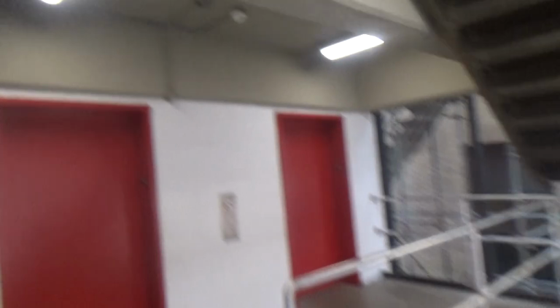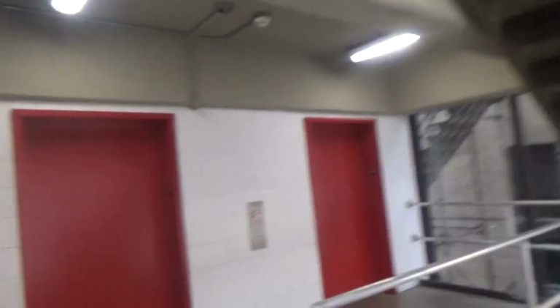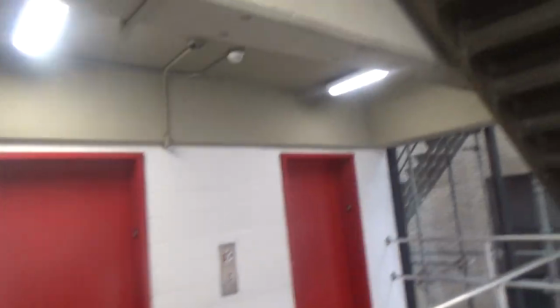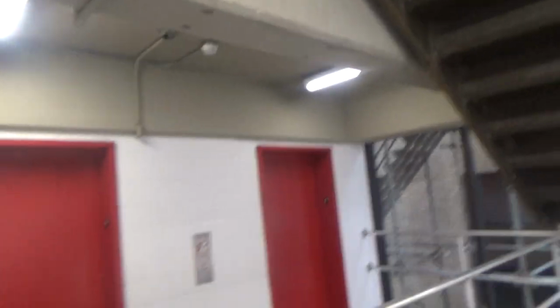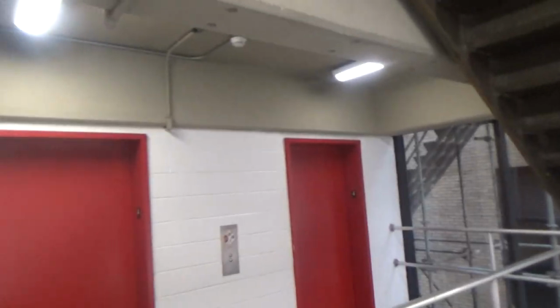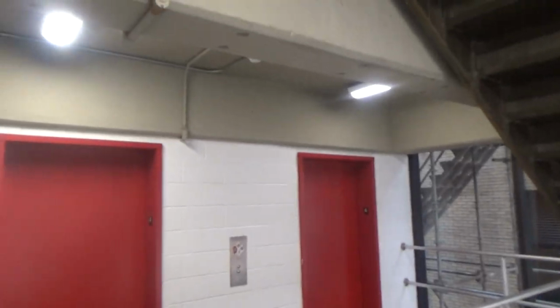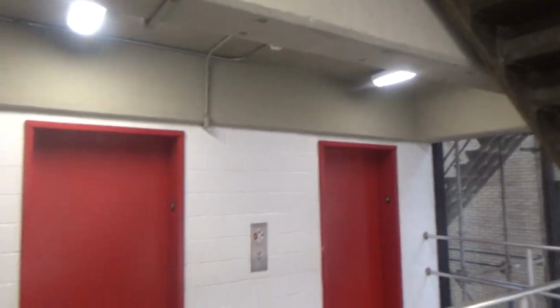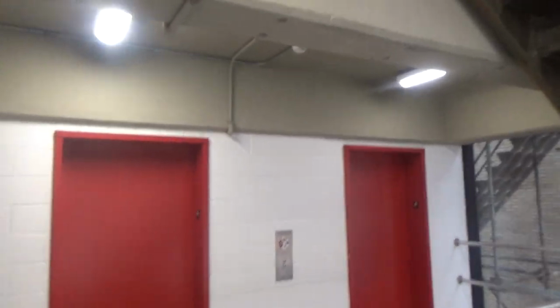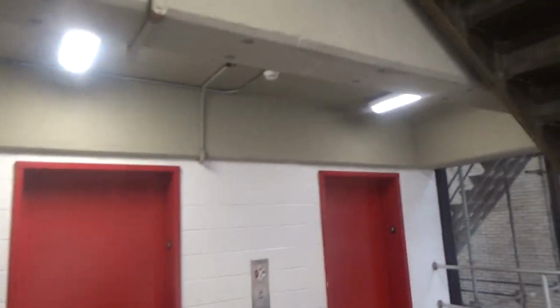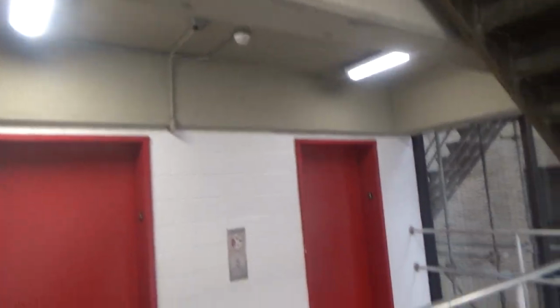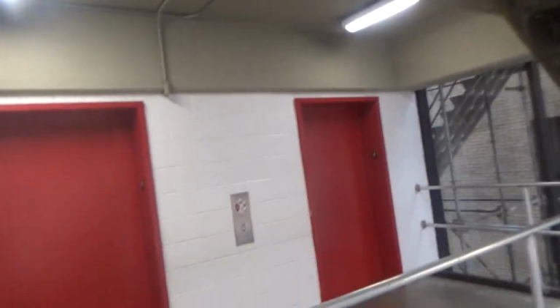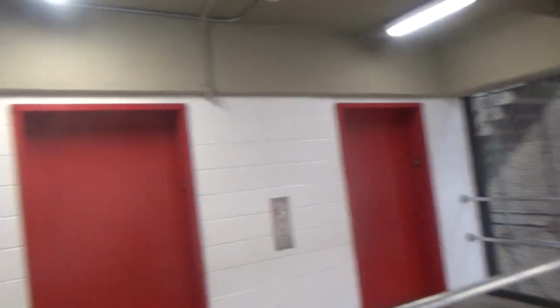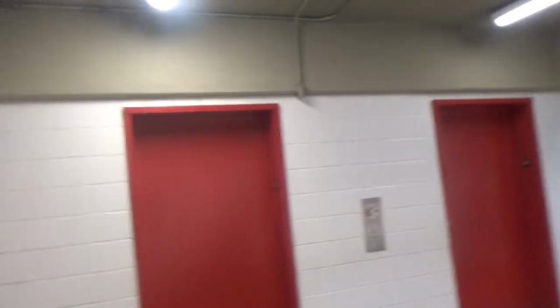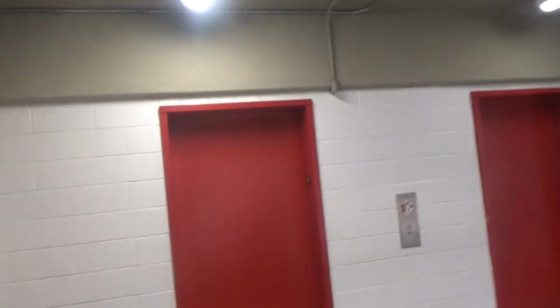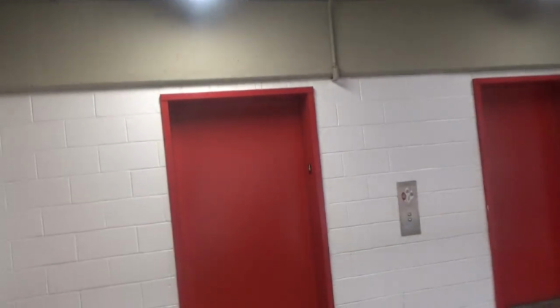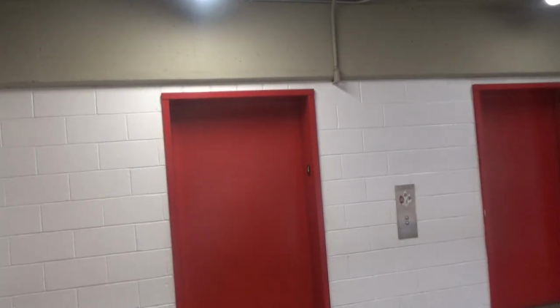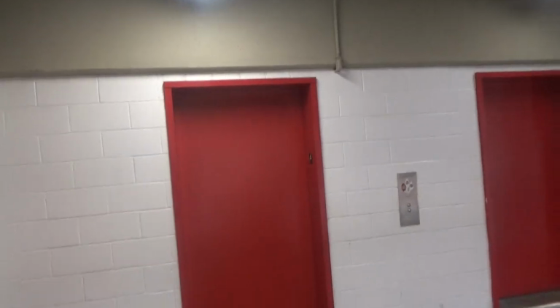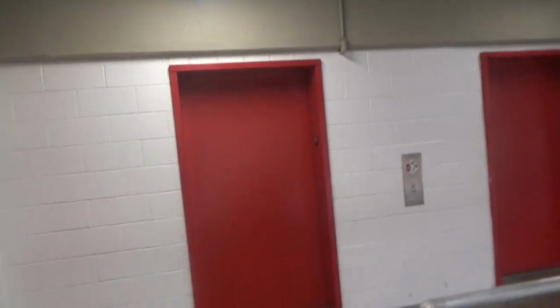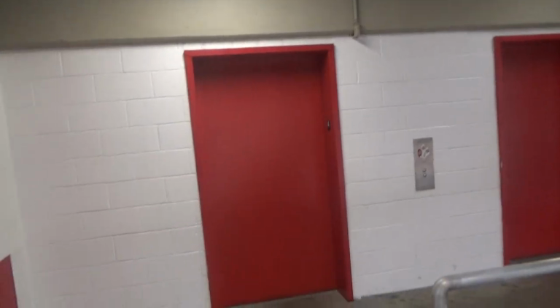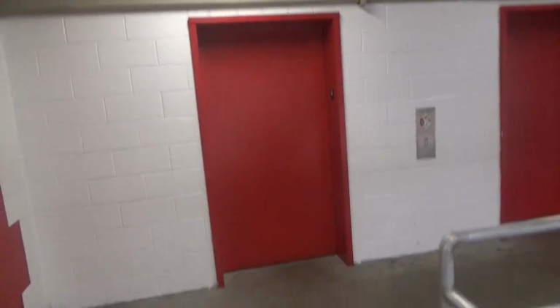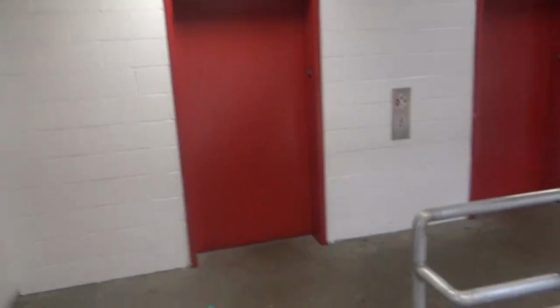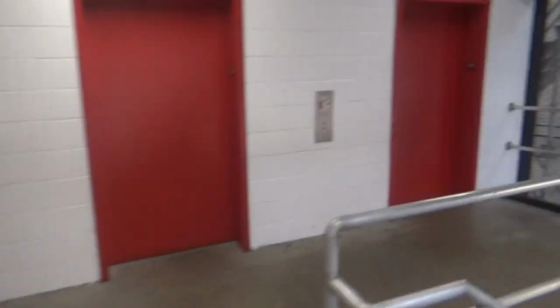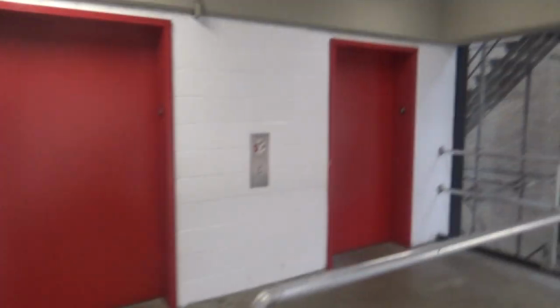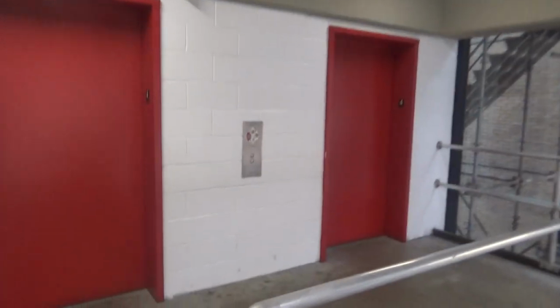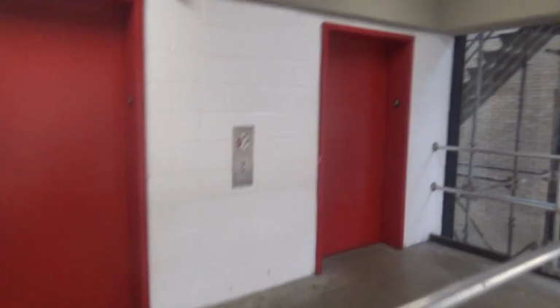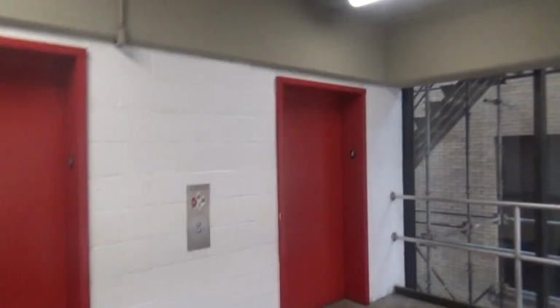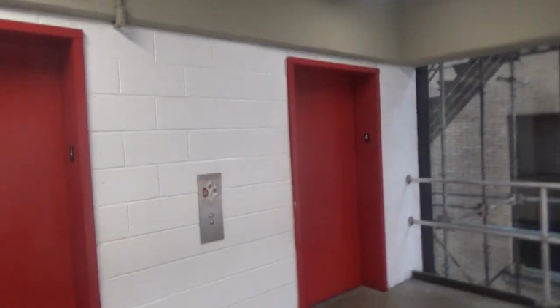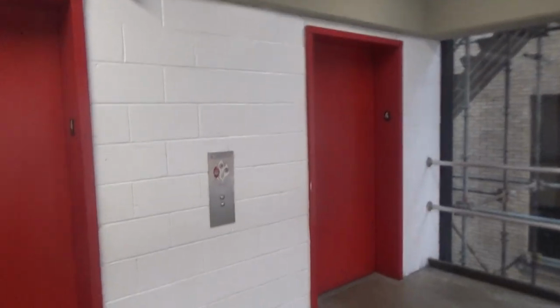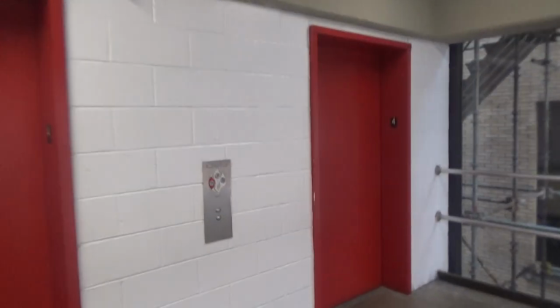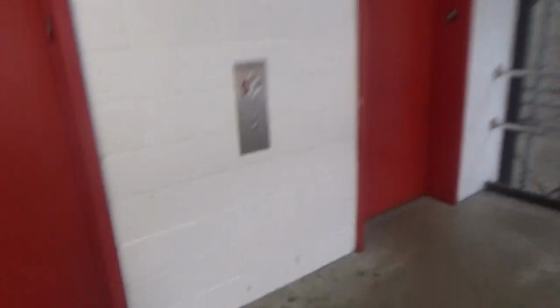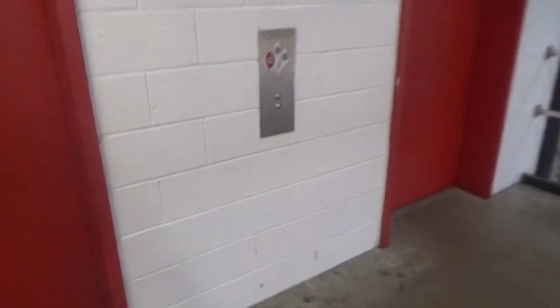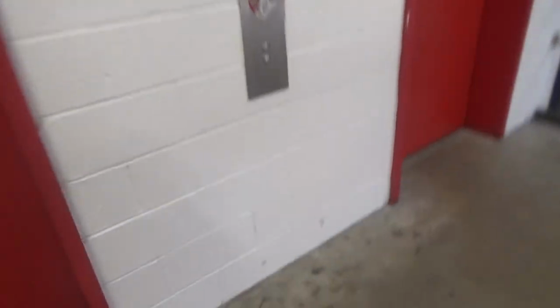This is the elevator at the Forbes Sample Garage in Pittsburgh, Pennsylvania.